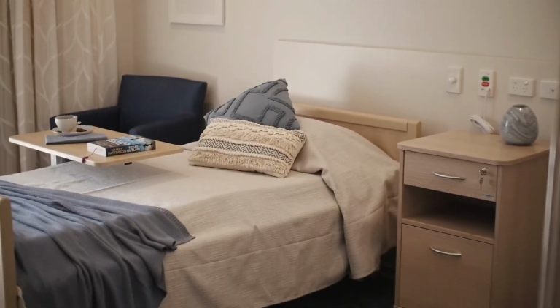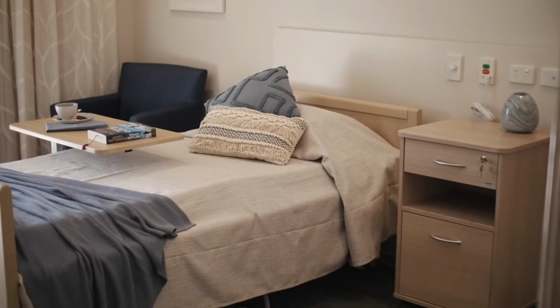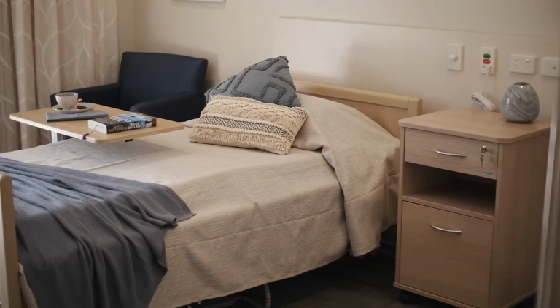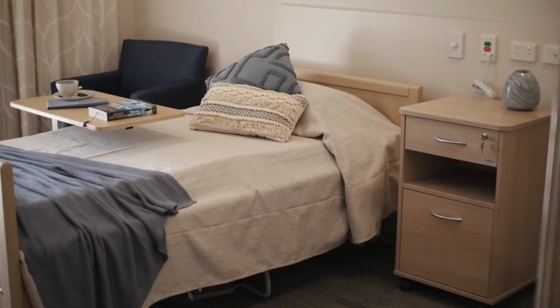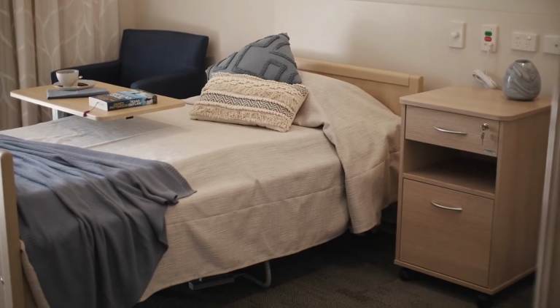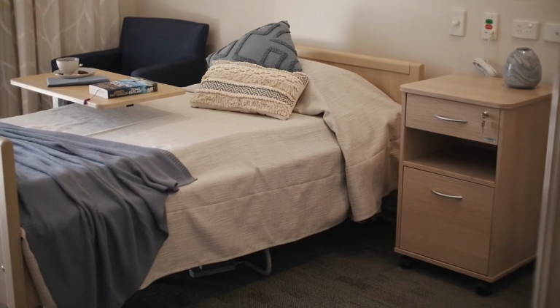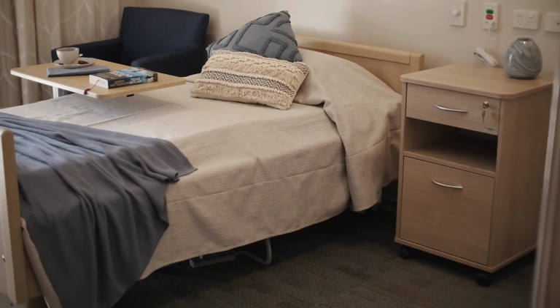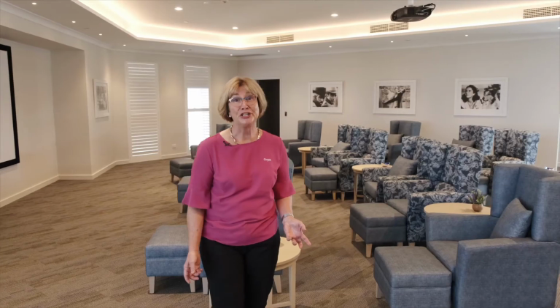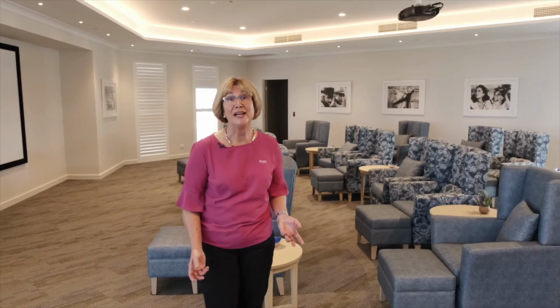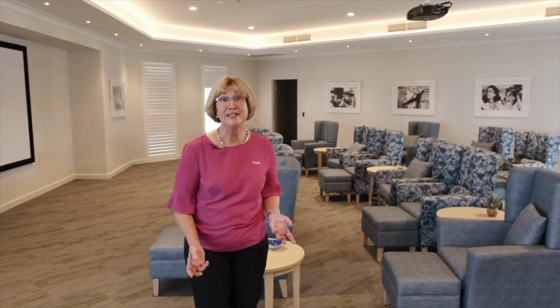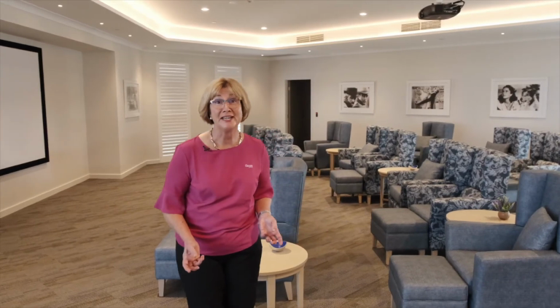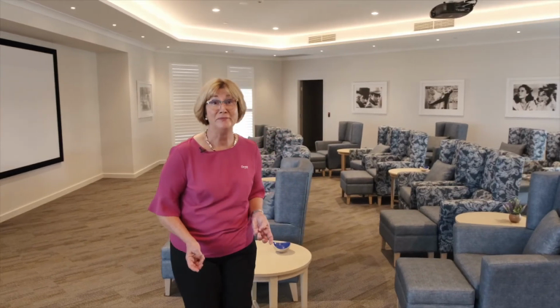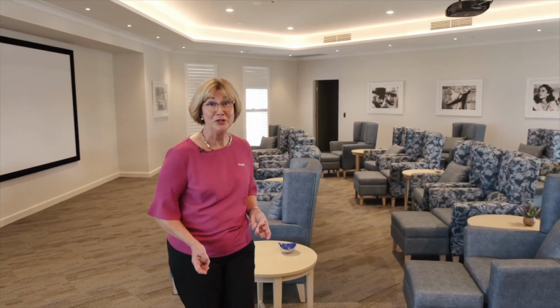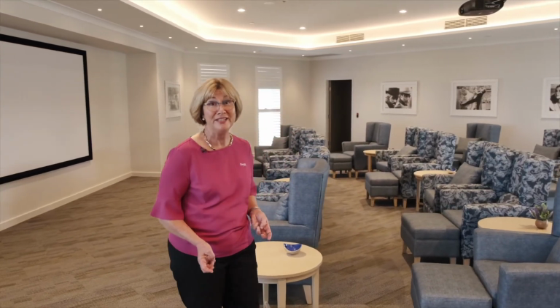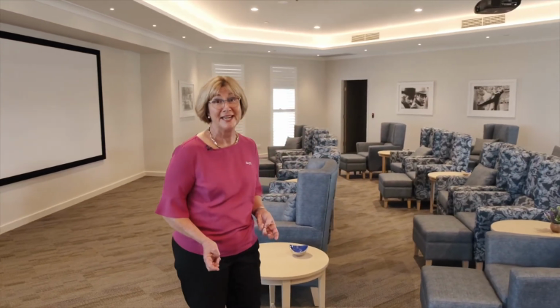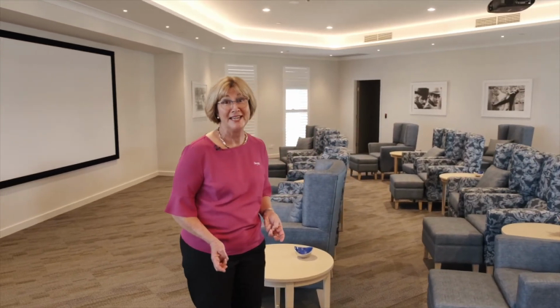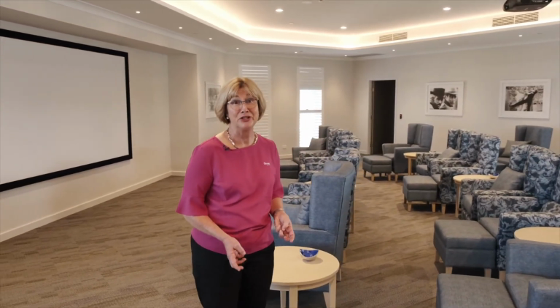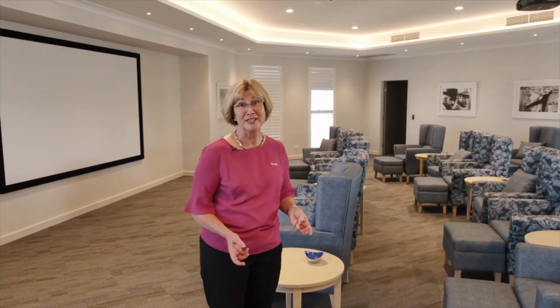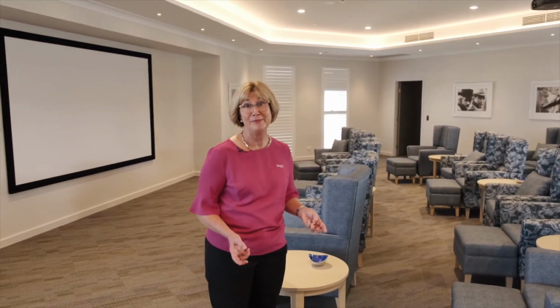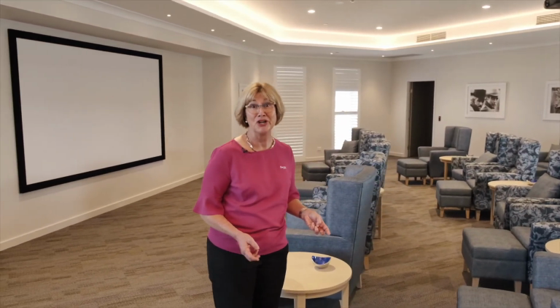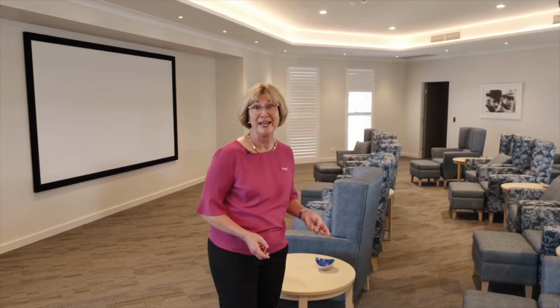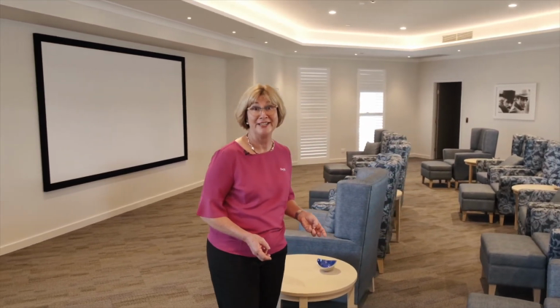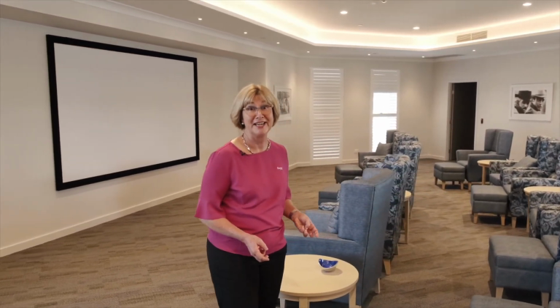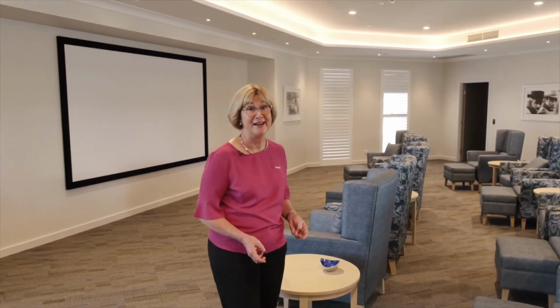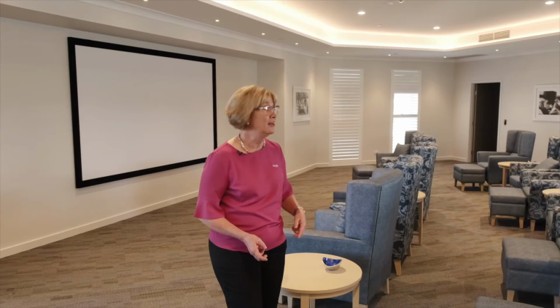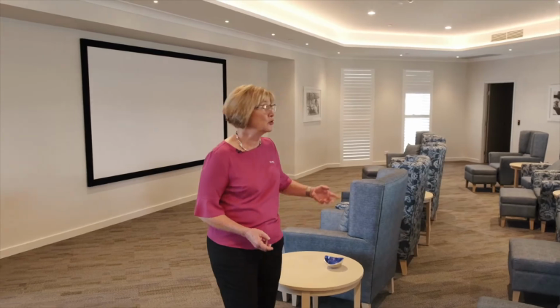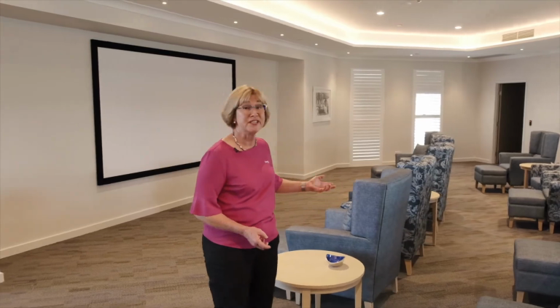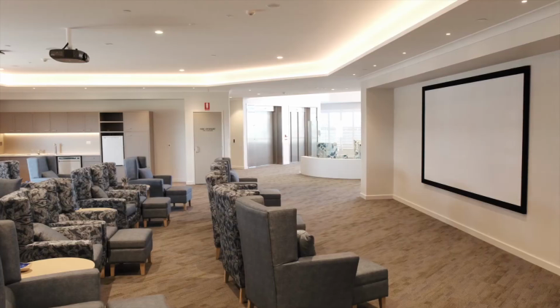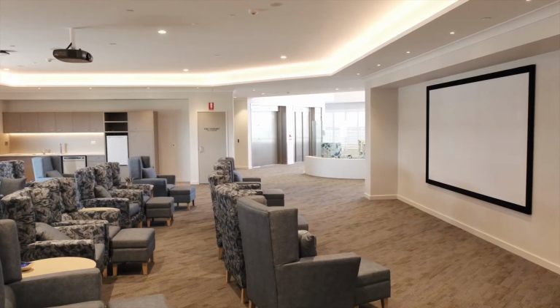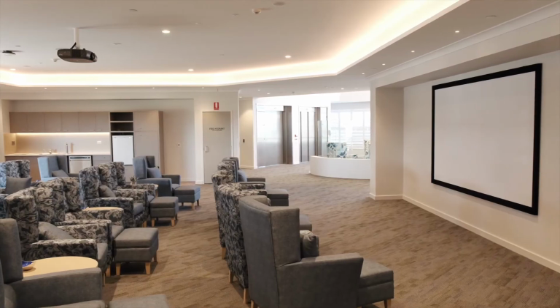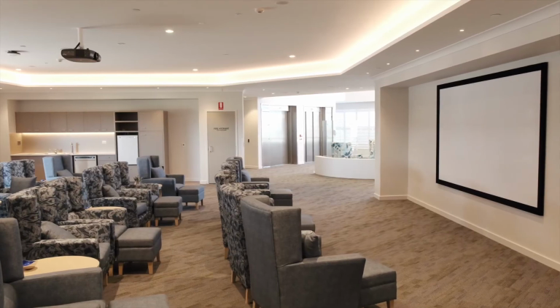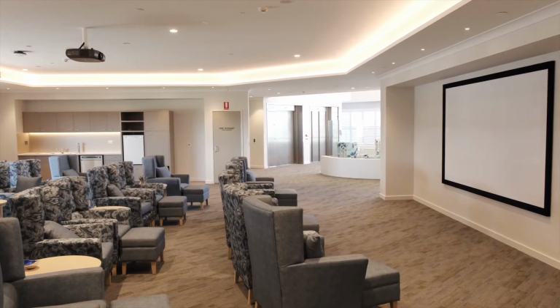If our residents choose to, every day can be movie day here at AusCare Mackay Aged Care. Look at this fantastic cinema.